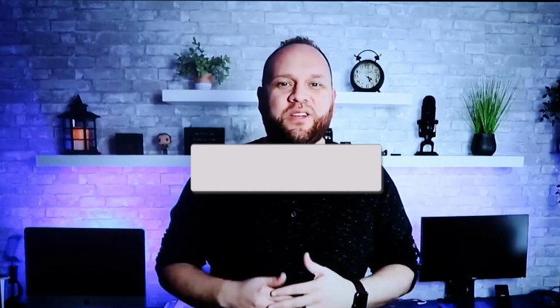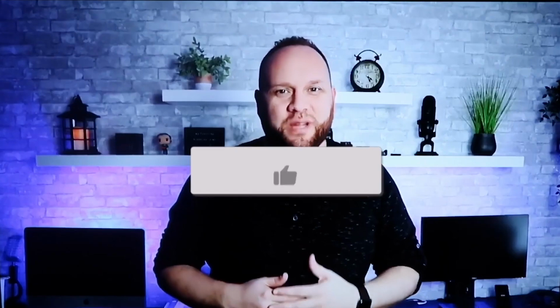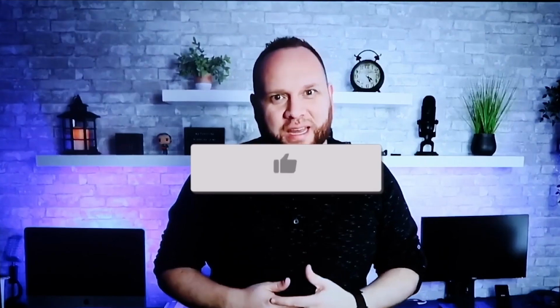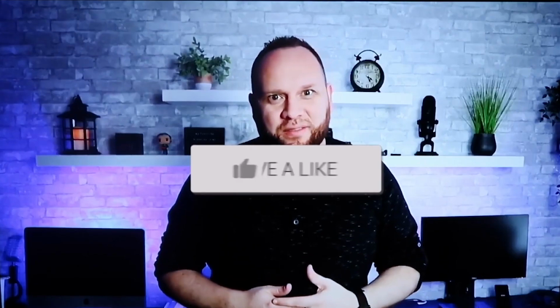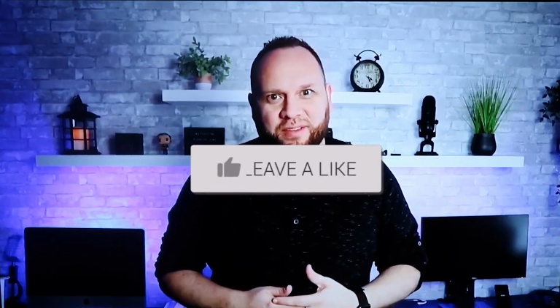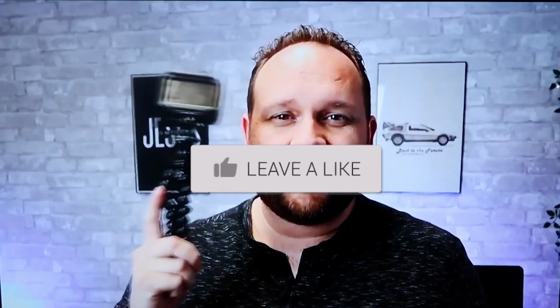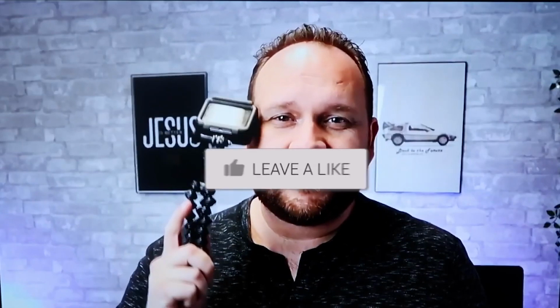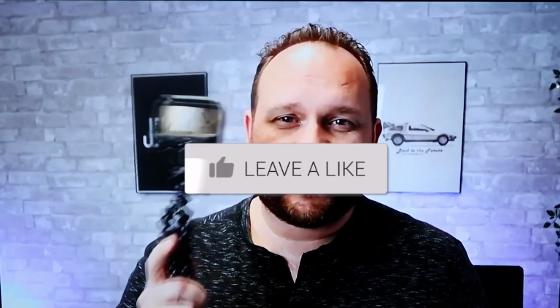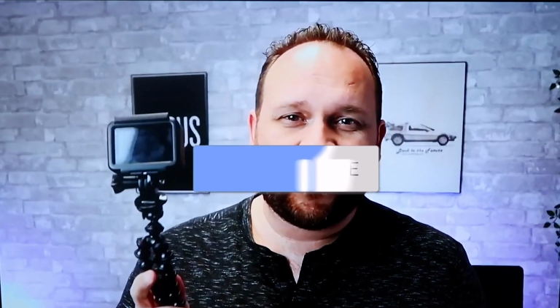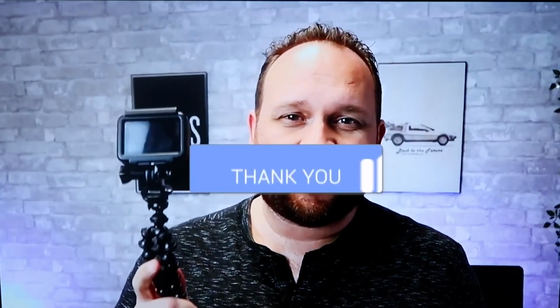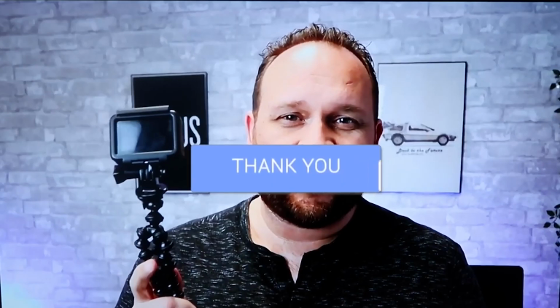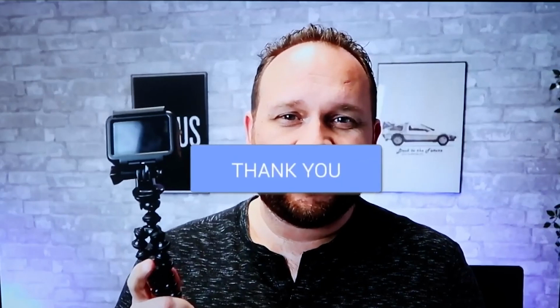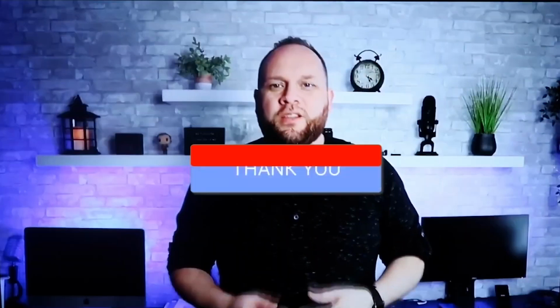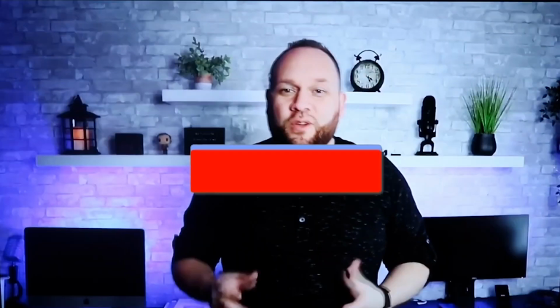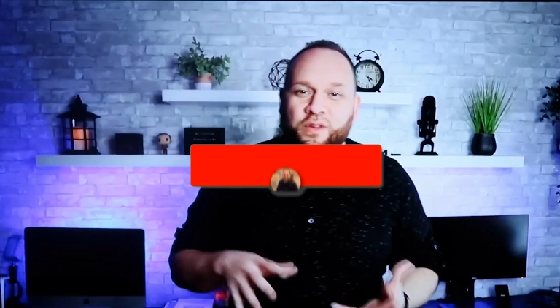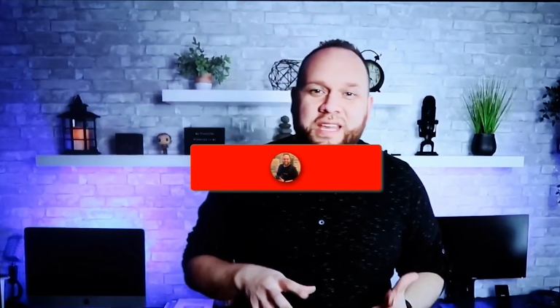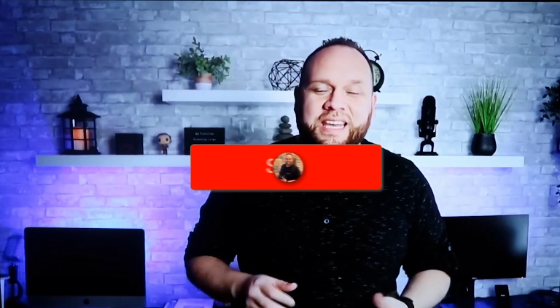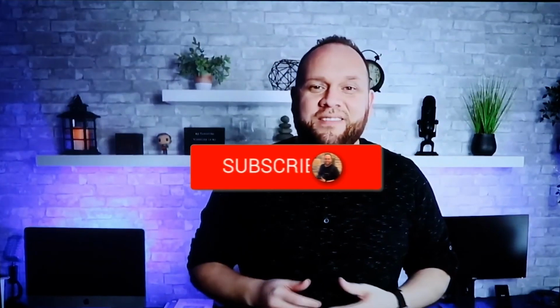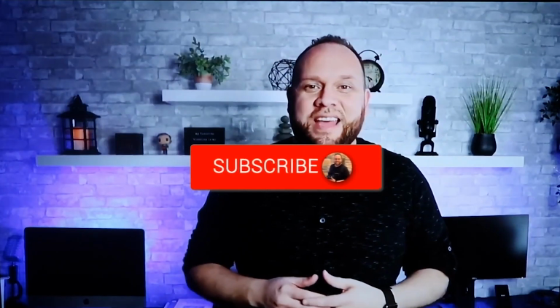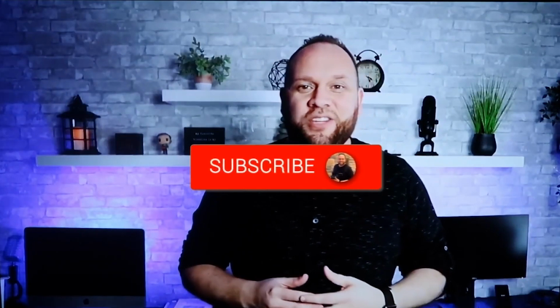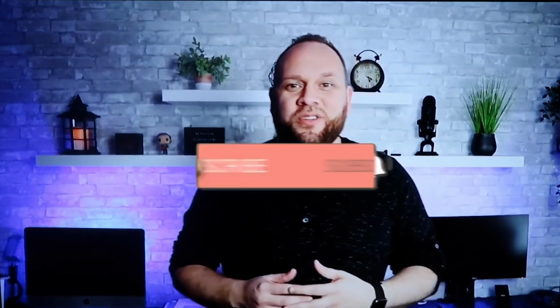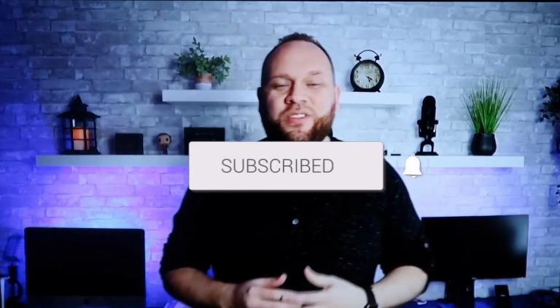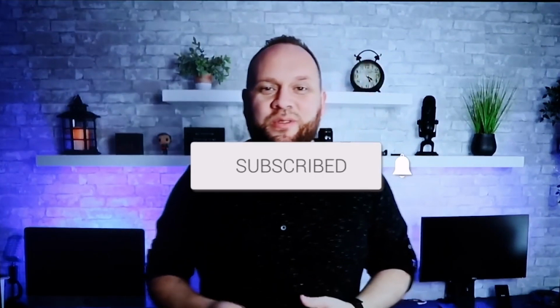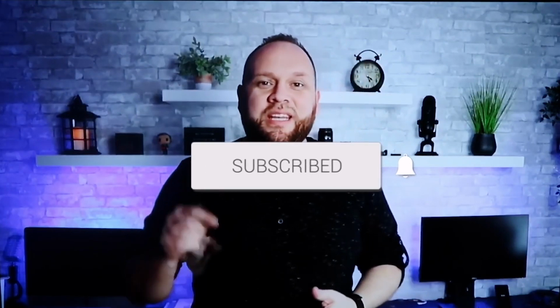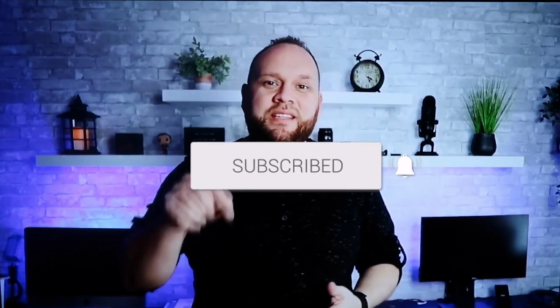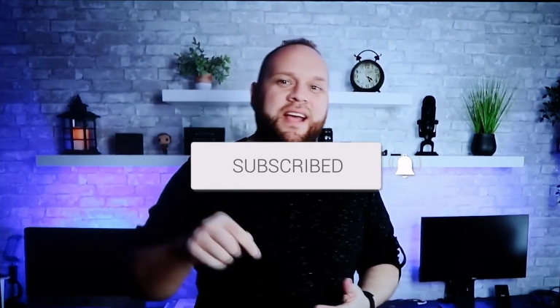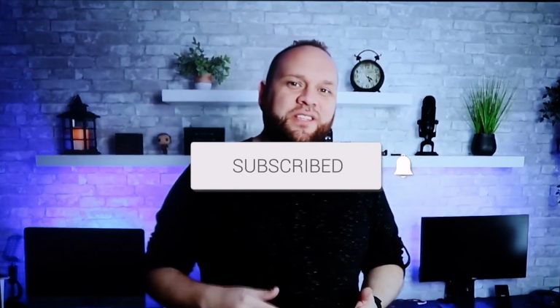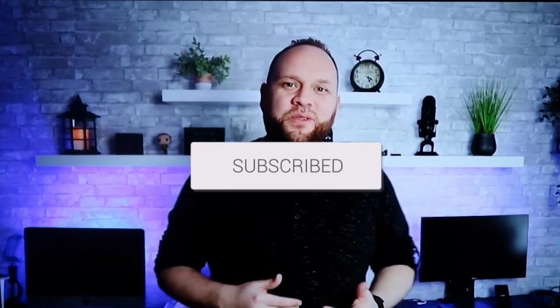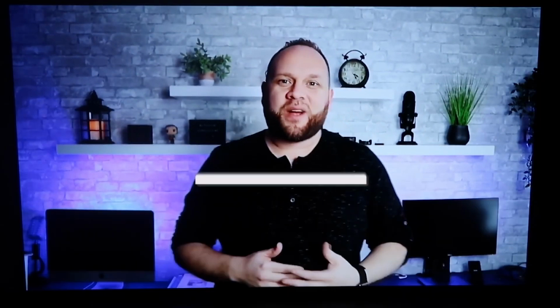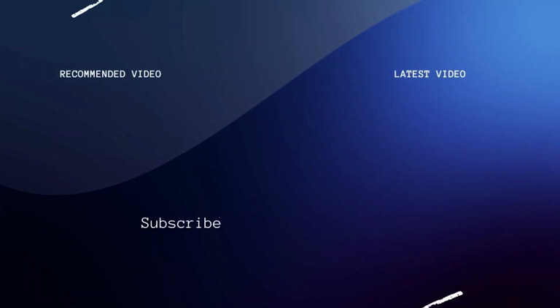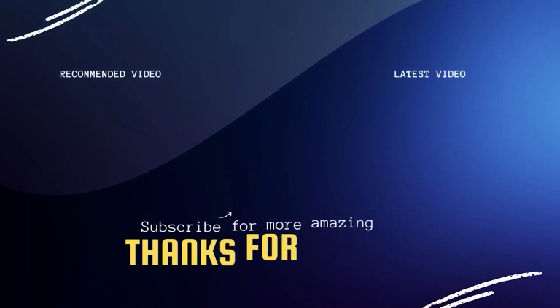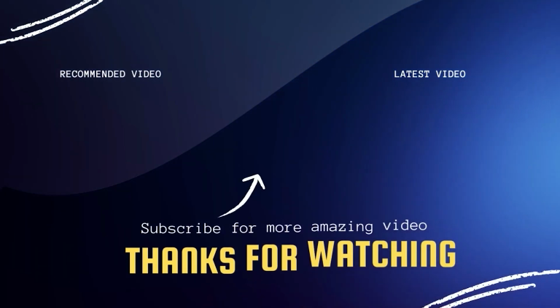Hopefully this video was helpful — if it was, go ahead and throw a thumbs up on it and subscribe to my channel. I make tech videos all the time and I'd love to have you back in the next one. Take care!